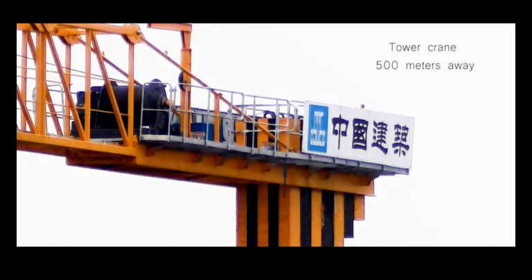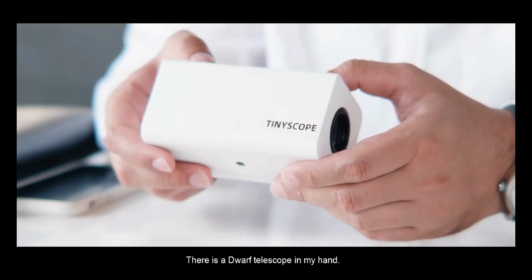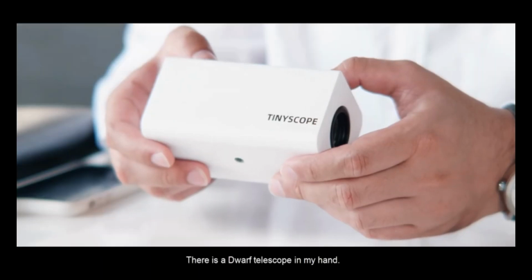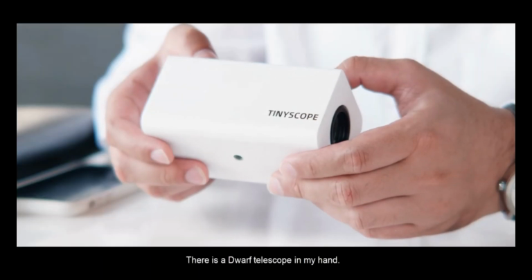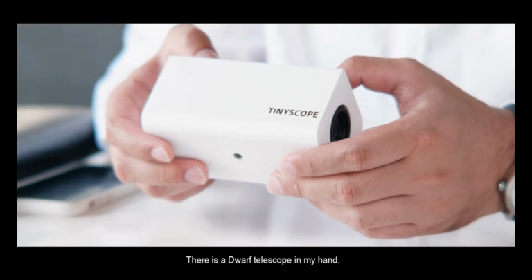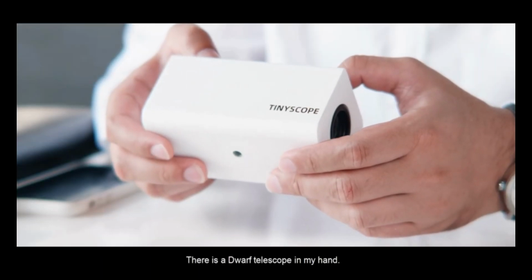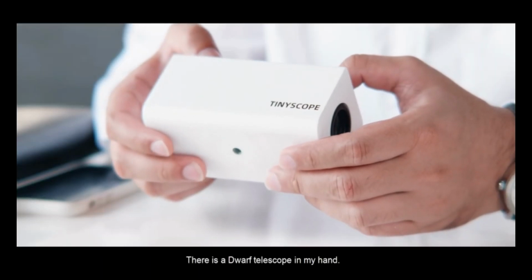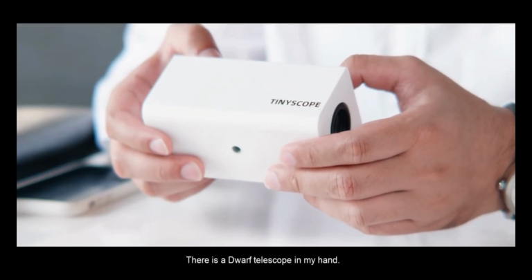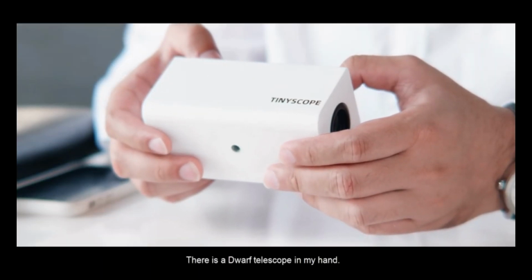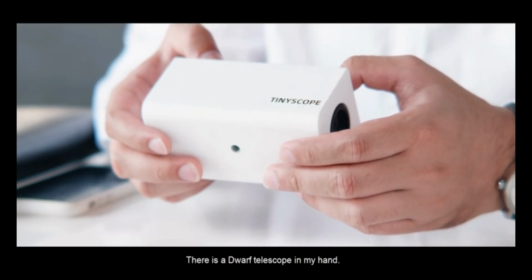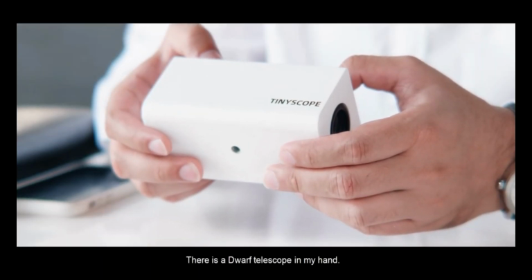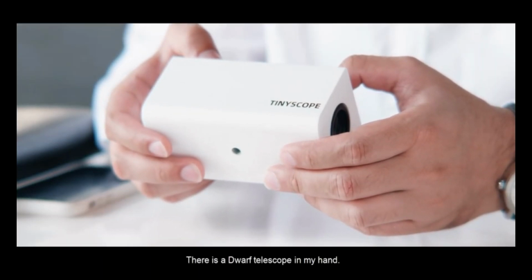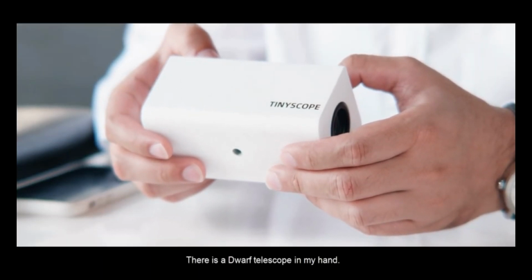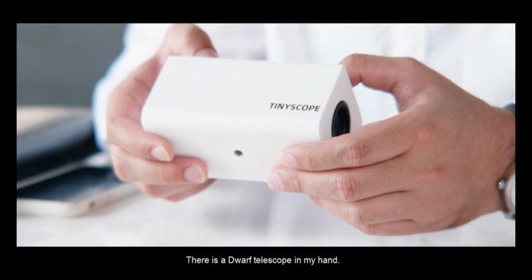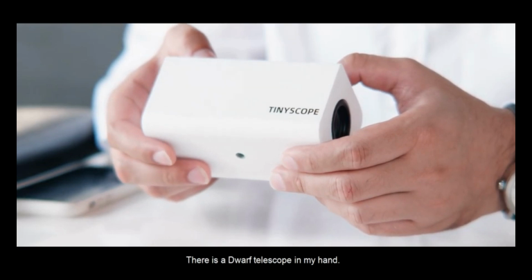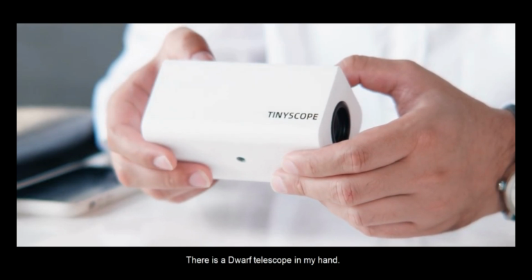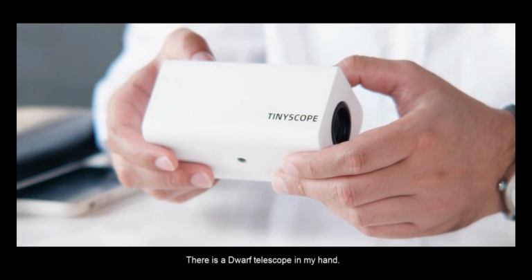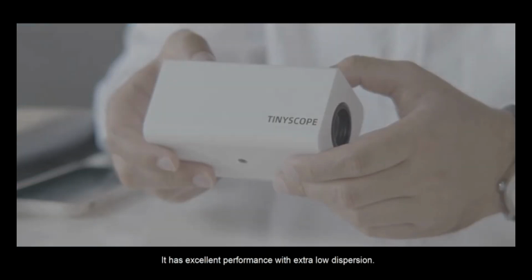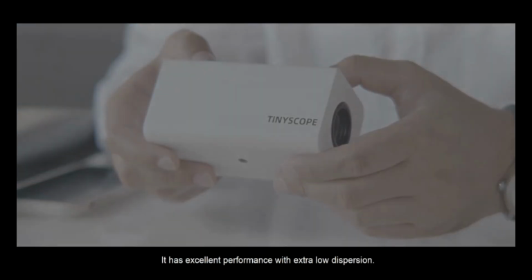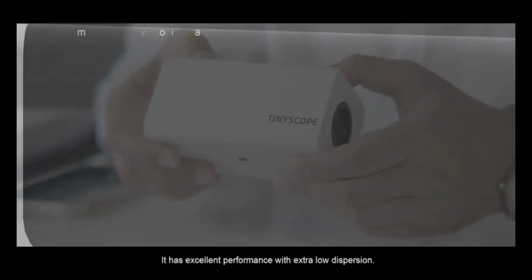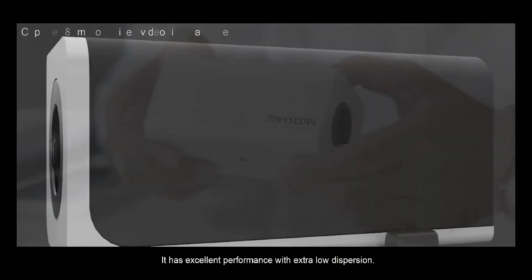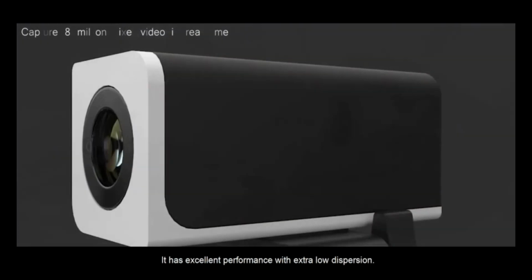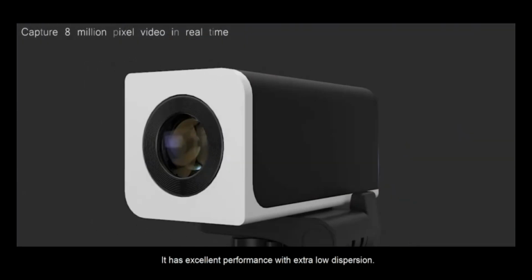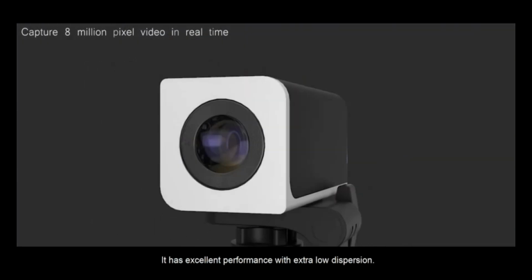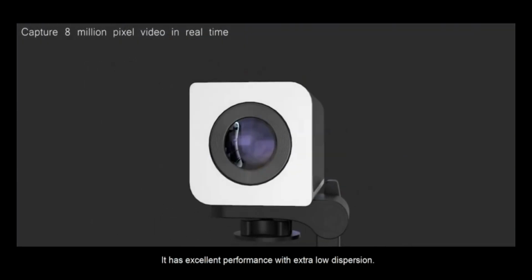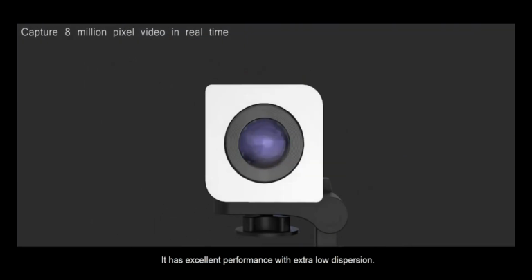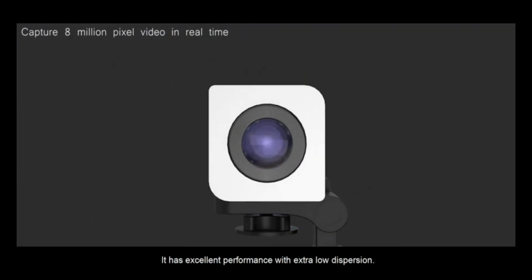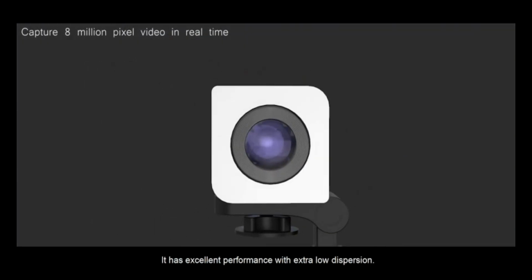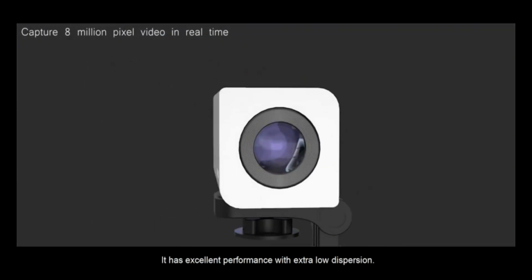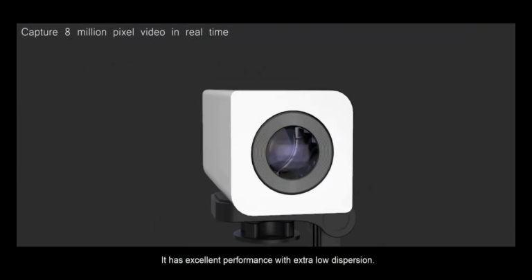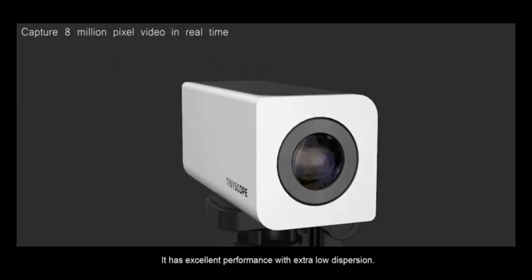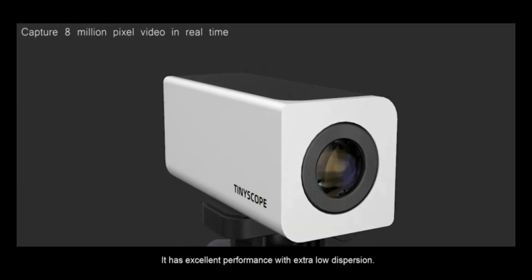There is a Dwarf Telescope in my hand. It has excellent performance with extra low dispersion.